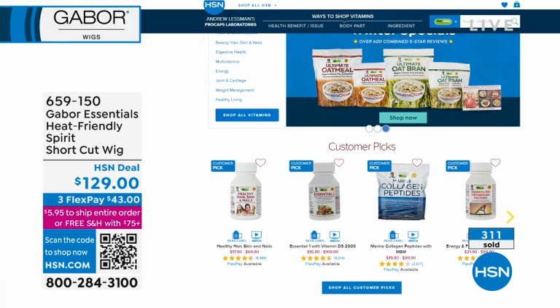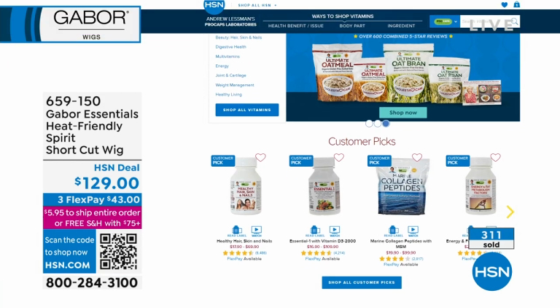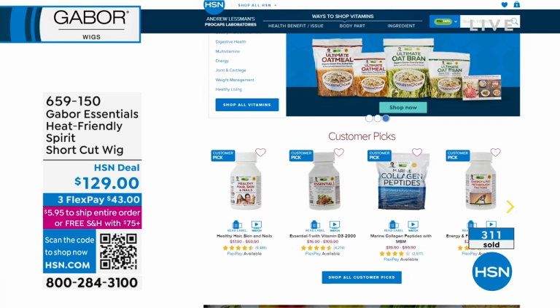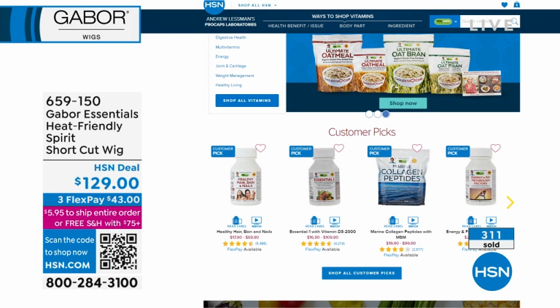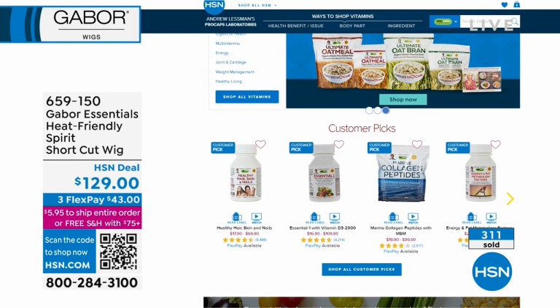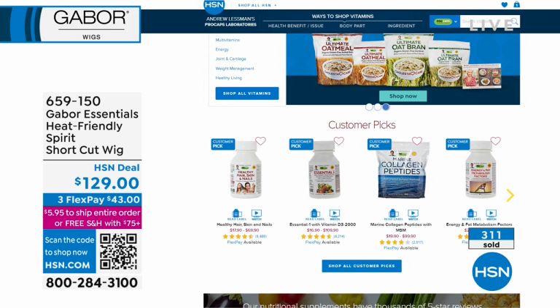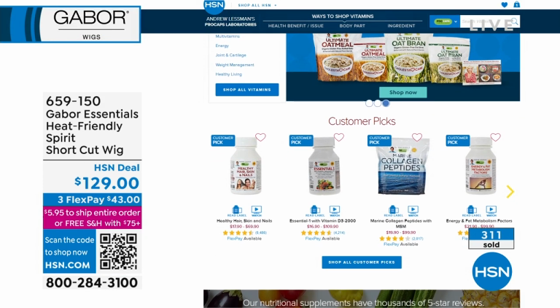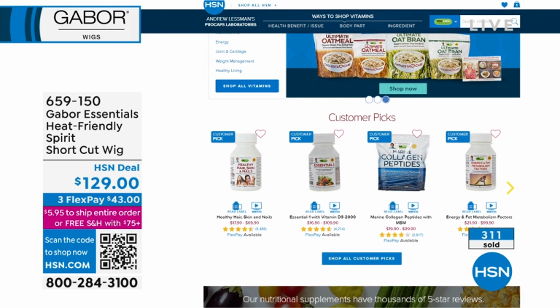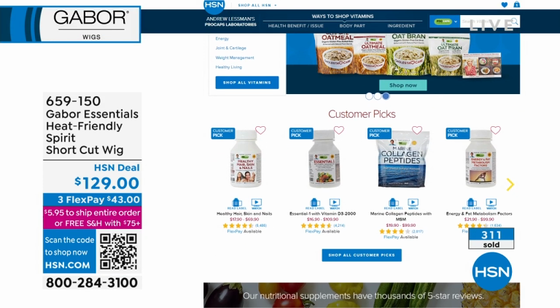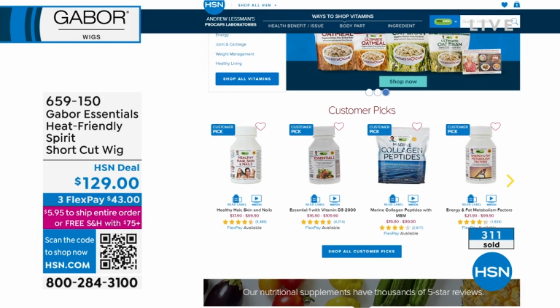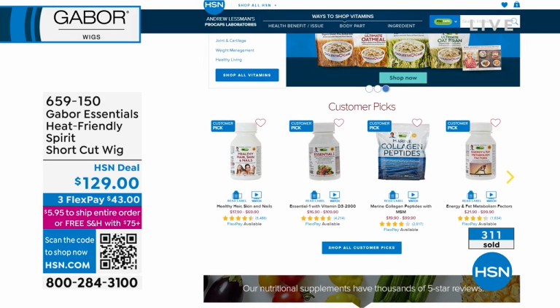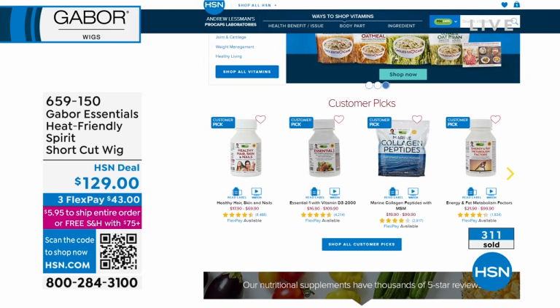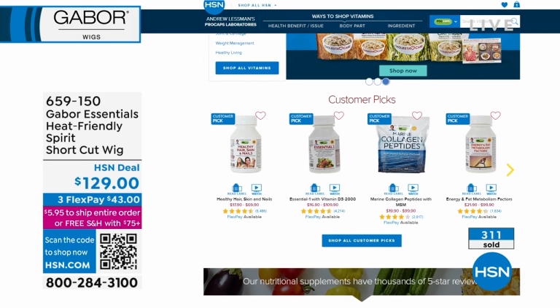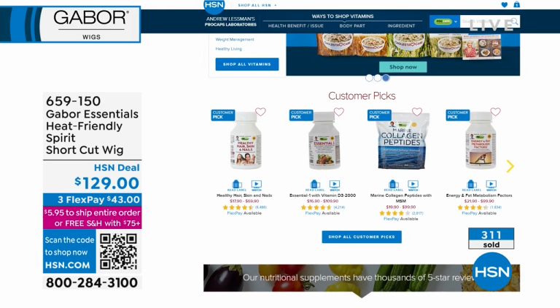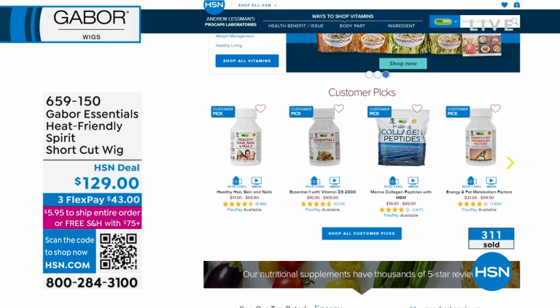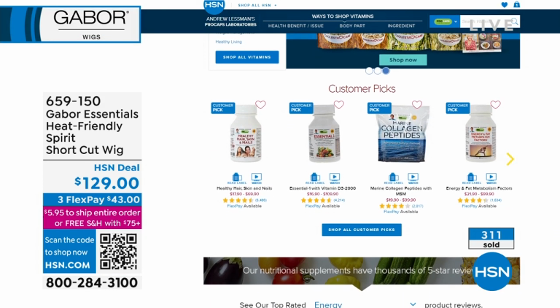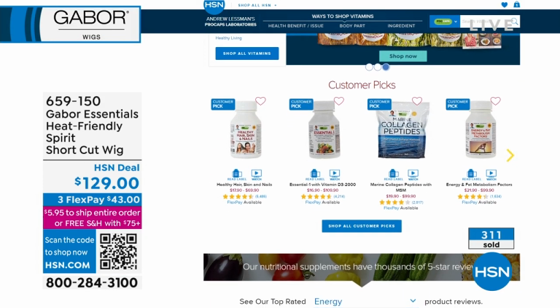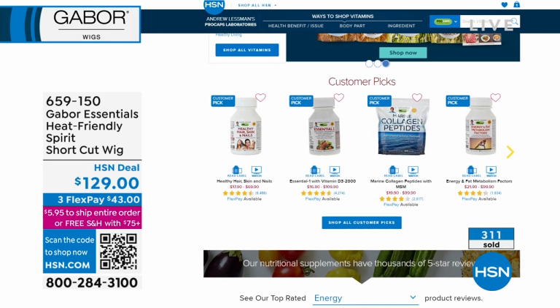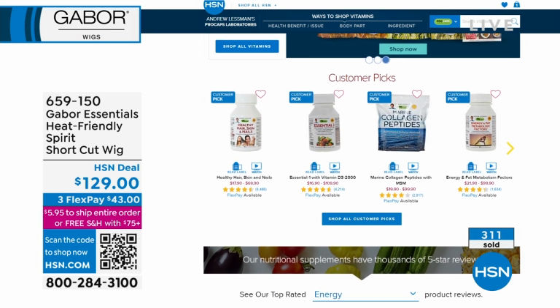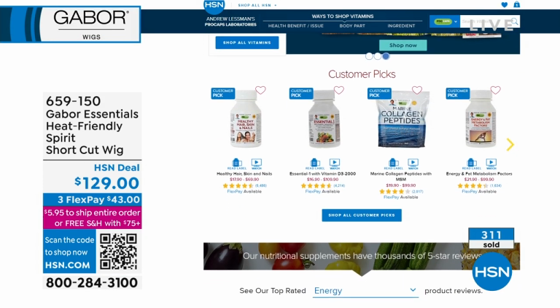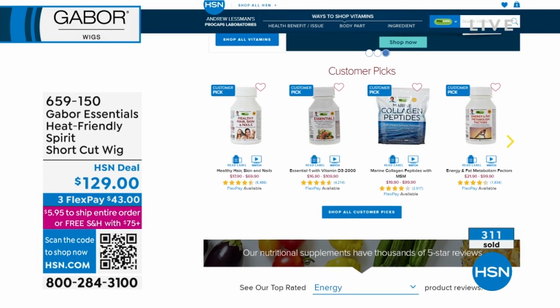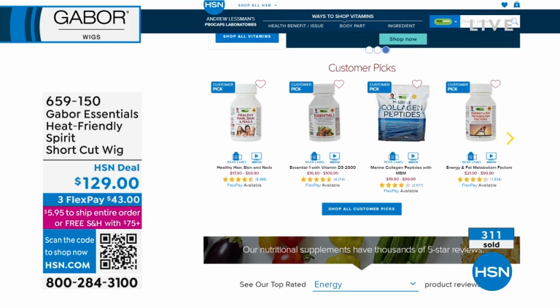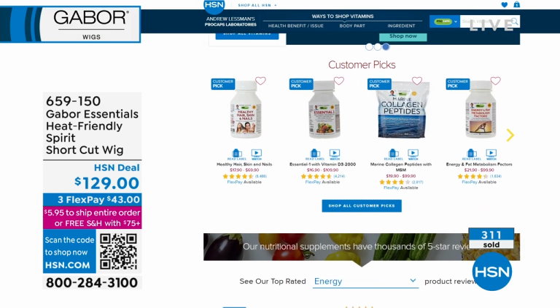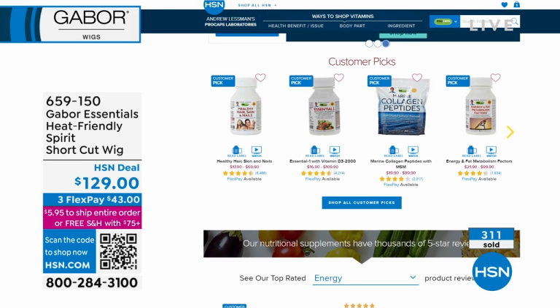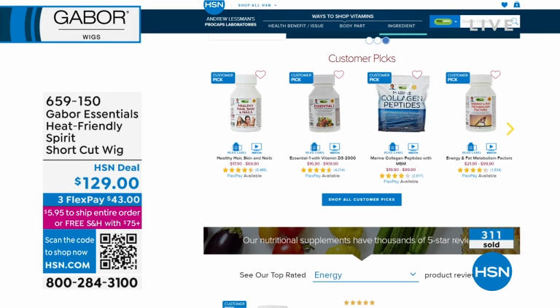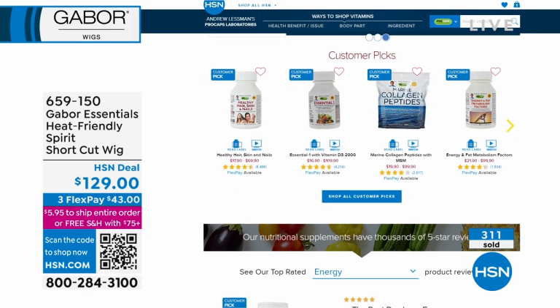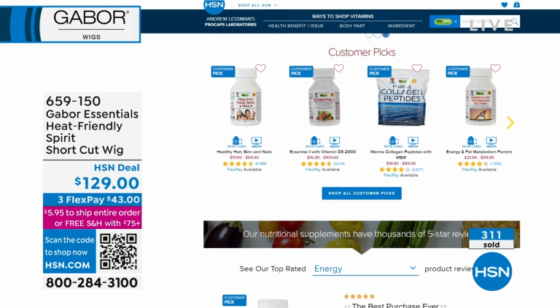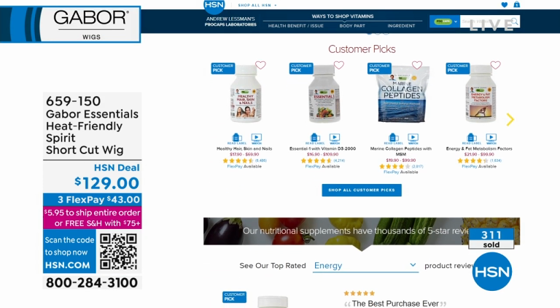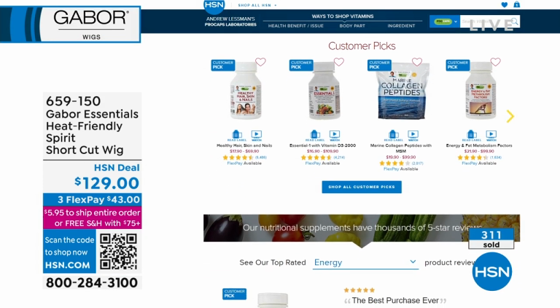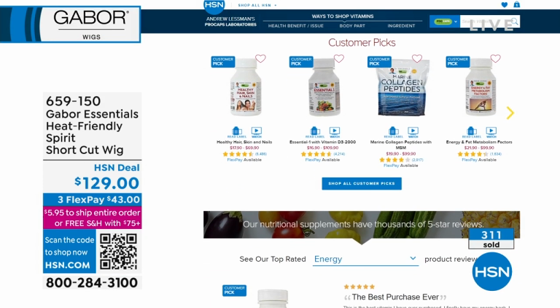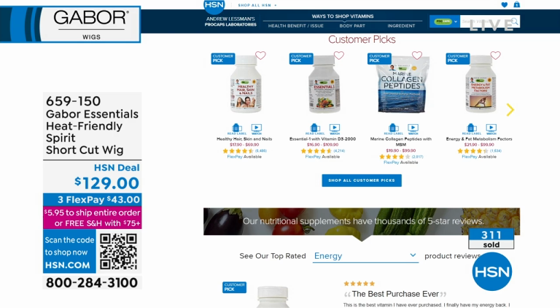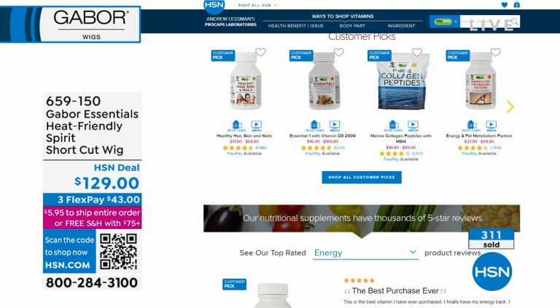You can go to hsn.com for our monthly specials with Andrew Lessman. Andrew Lessman has monthly specials with free shipping and handling on hsn.com.